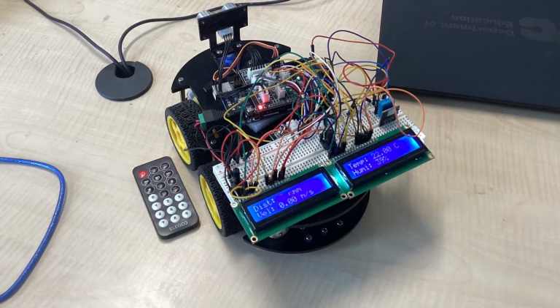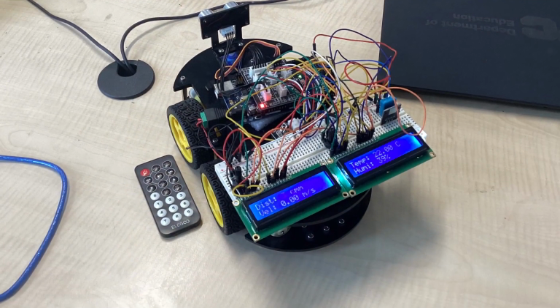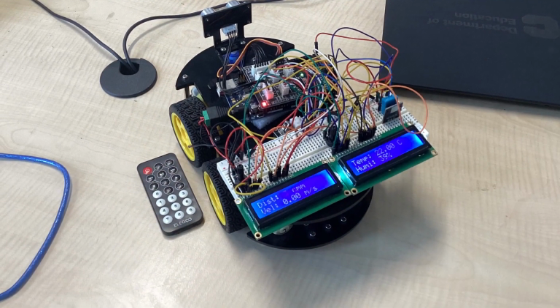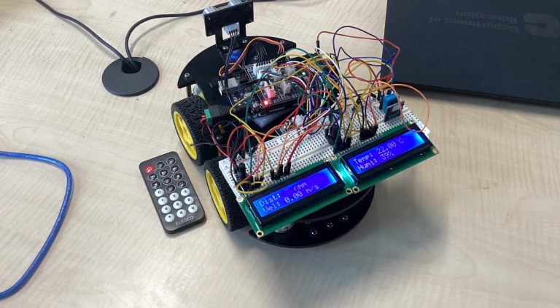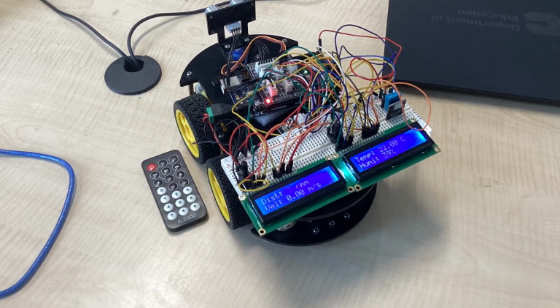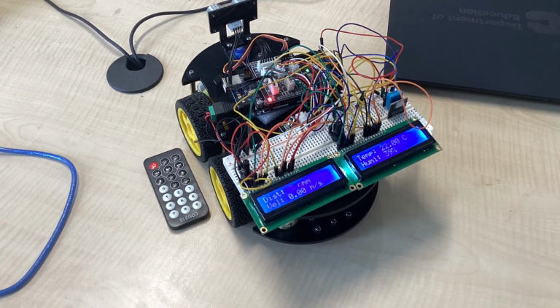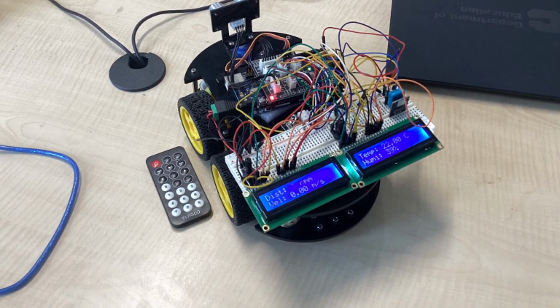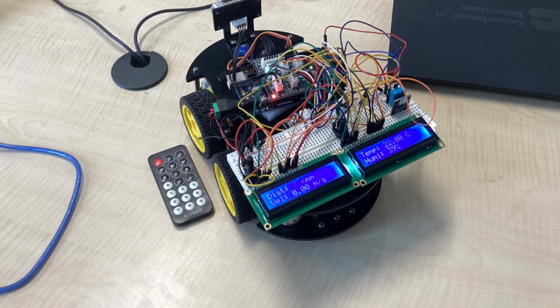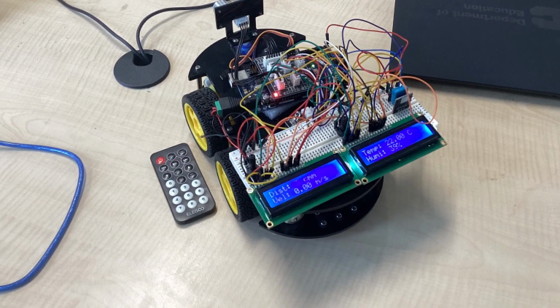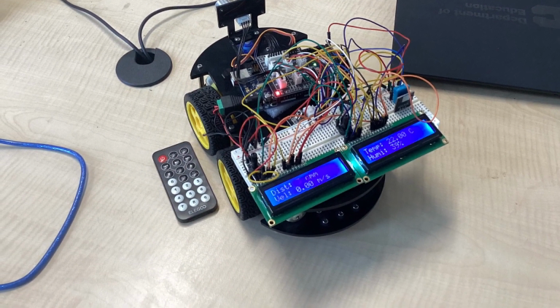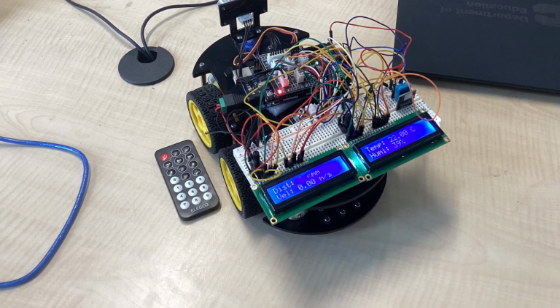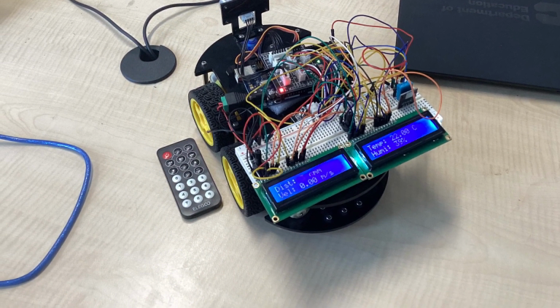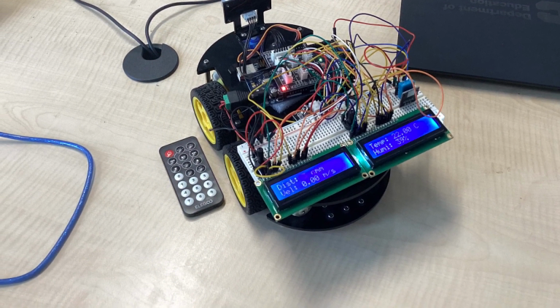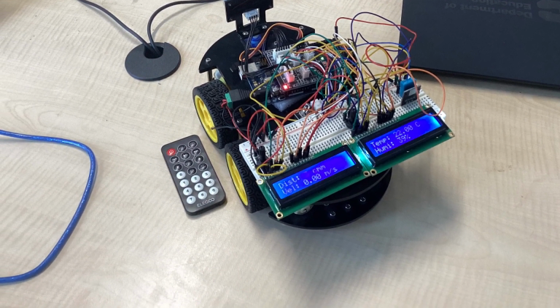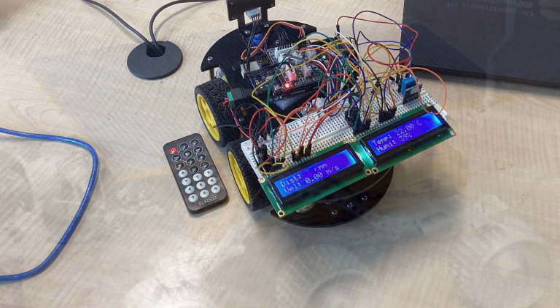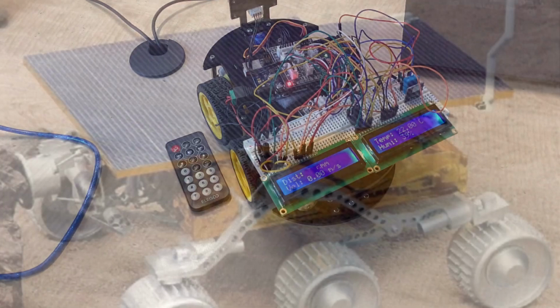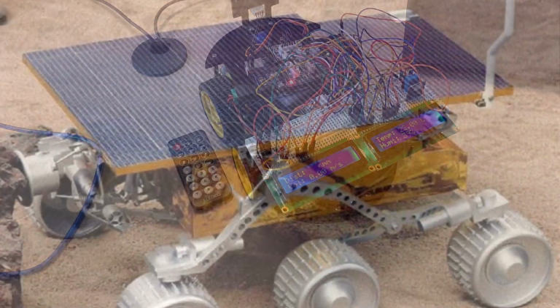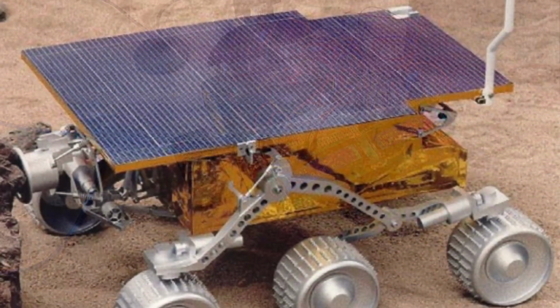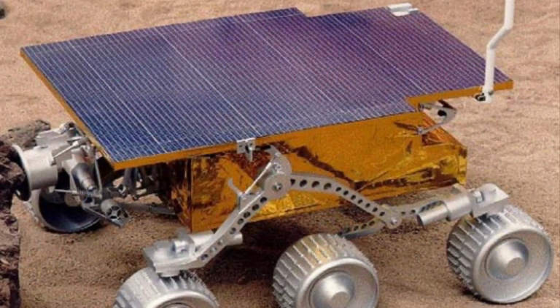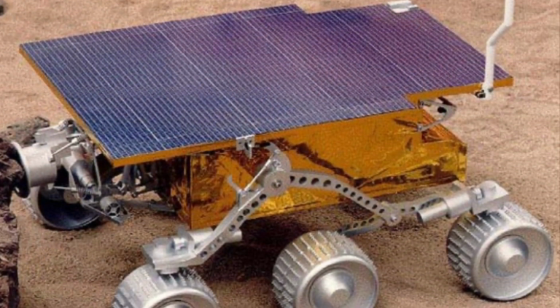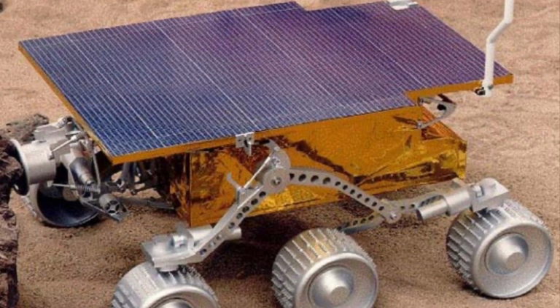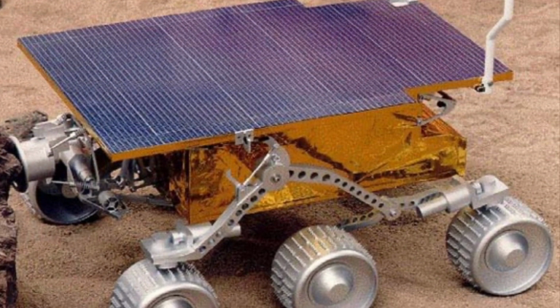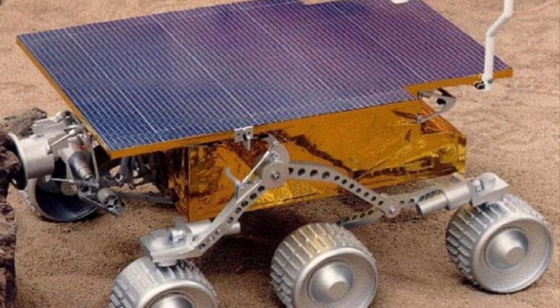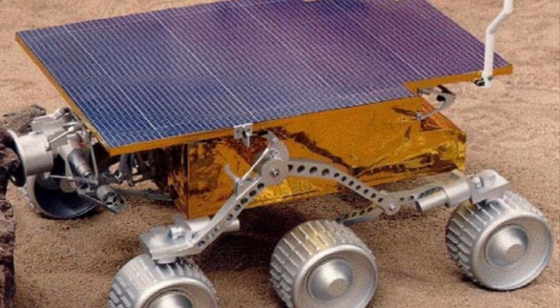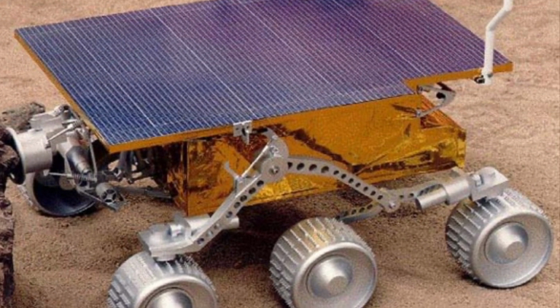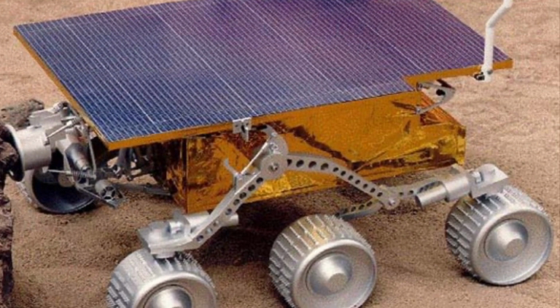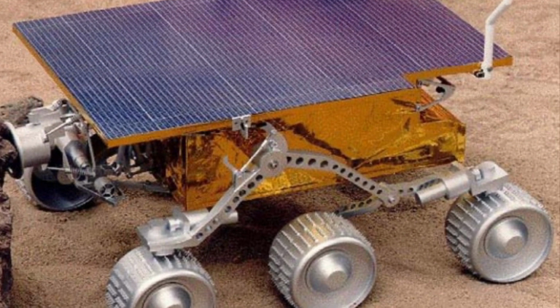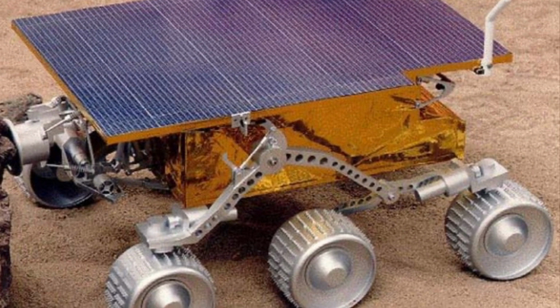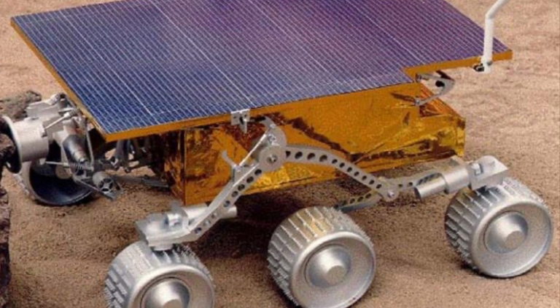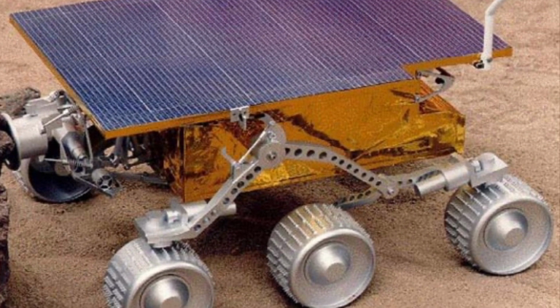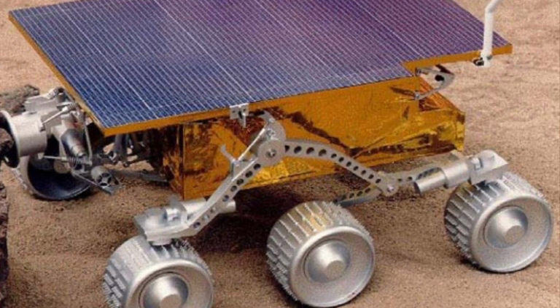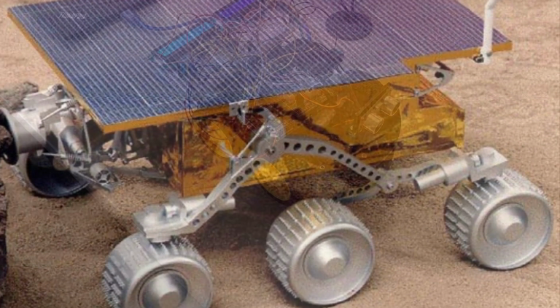Our rover is meant to replicate the Mars Pathfinder launched in 1996, and it displays the same information as the Mars Pathfinder.